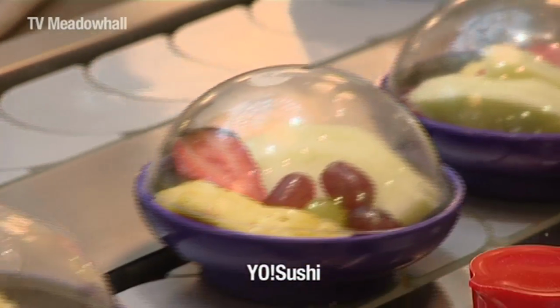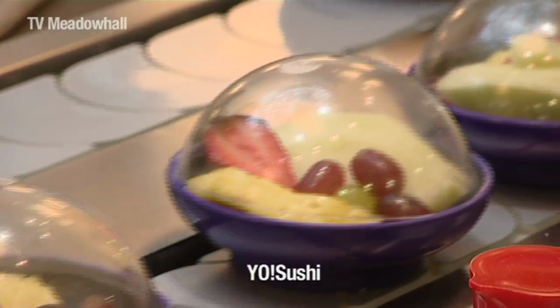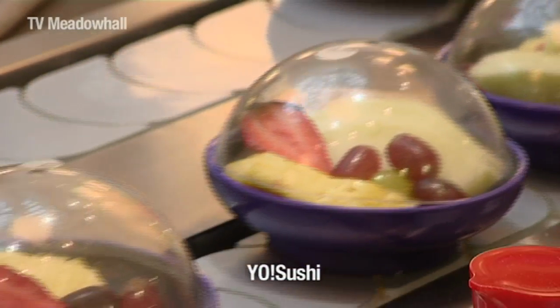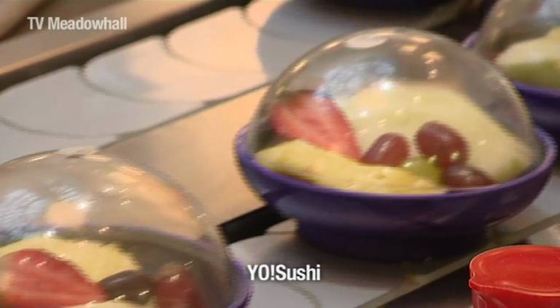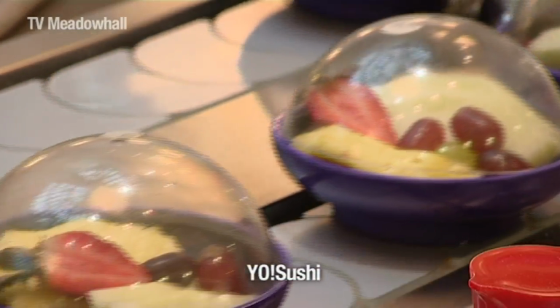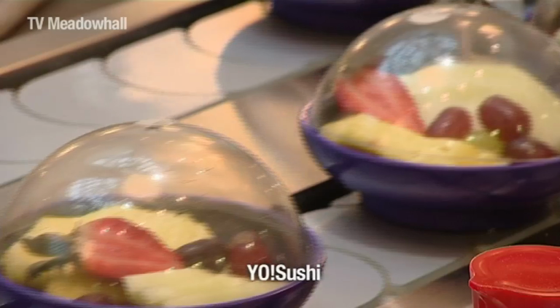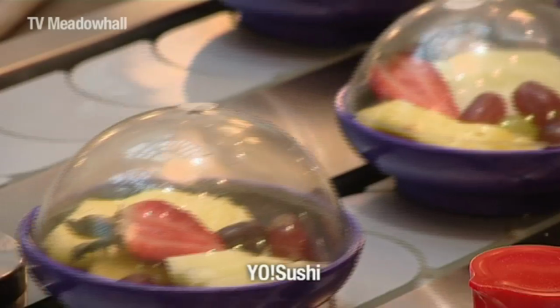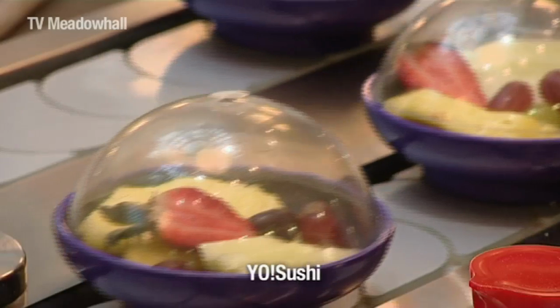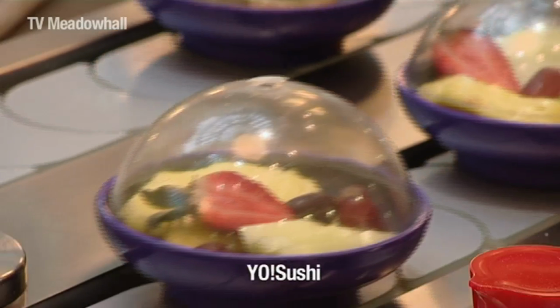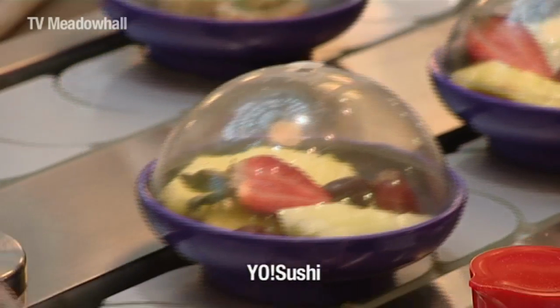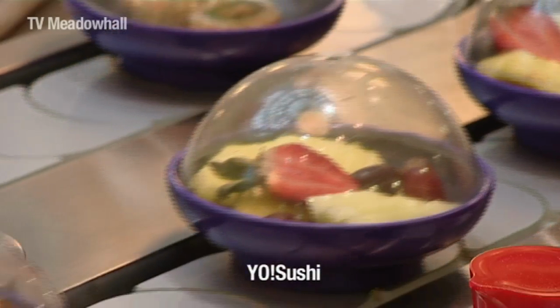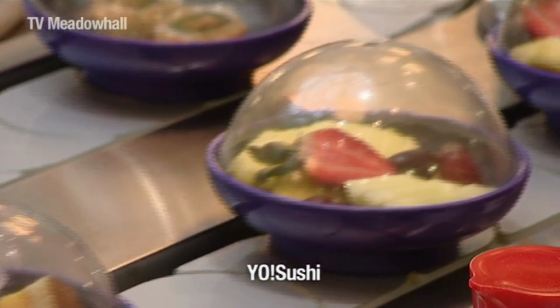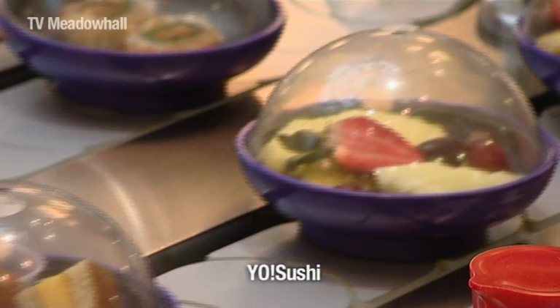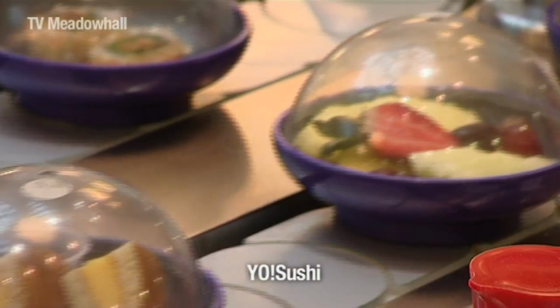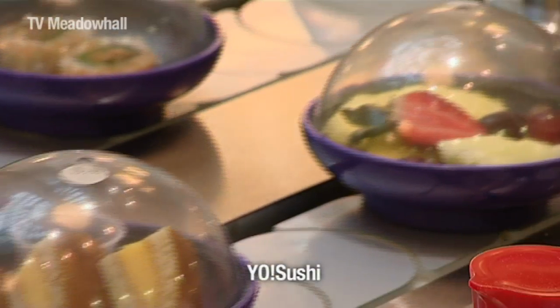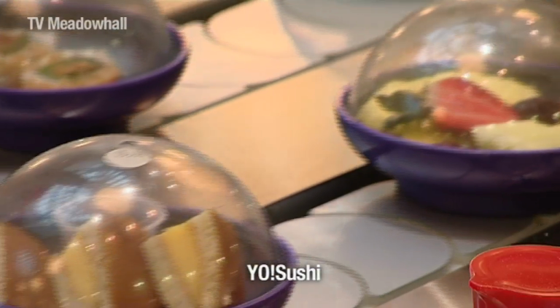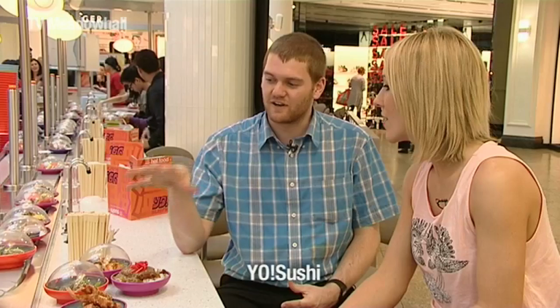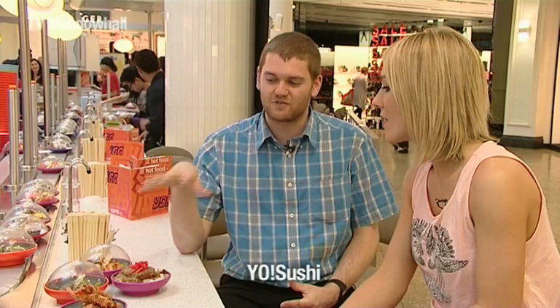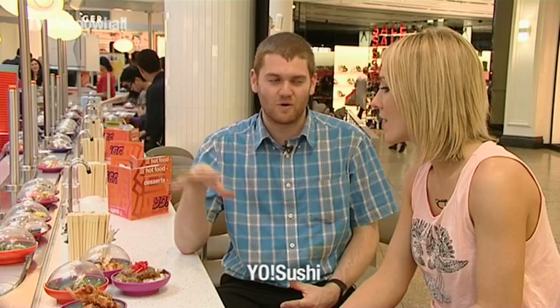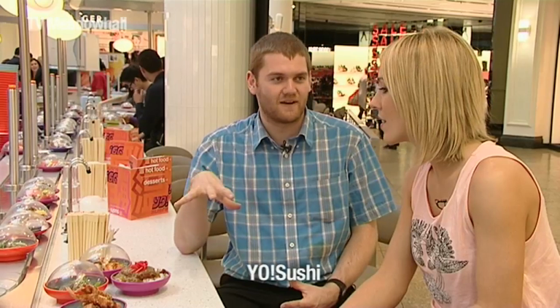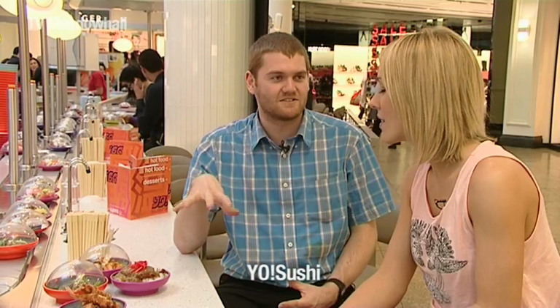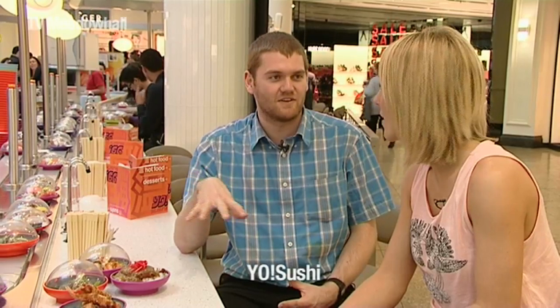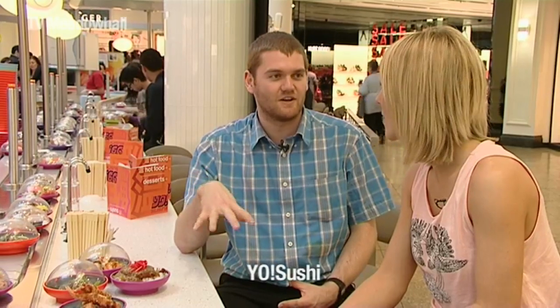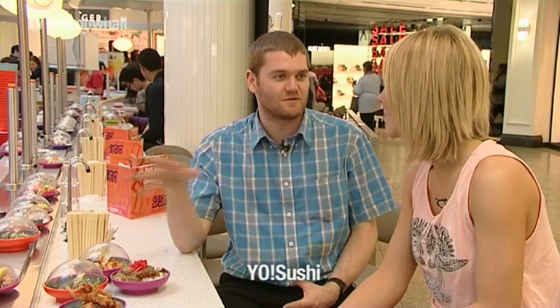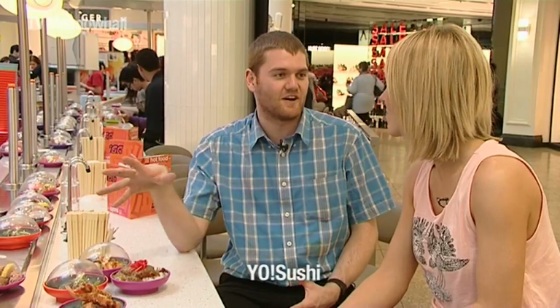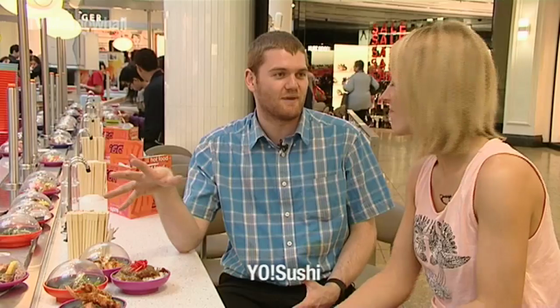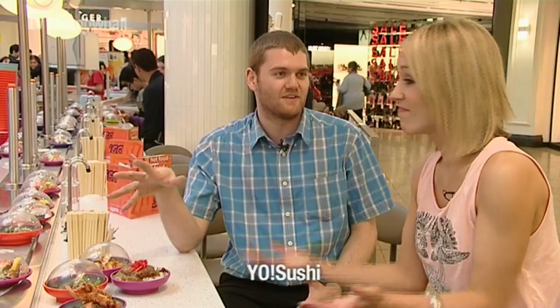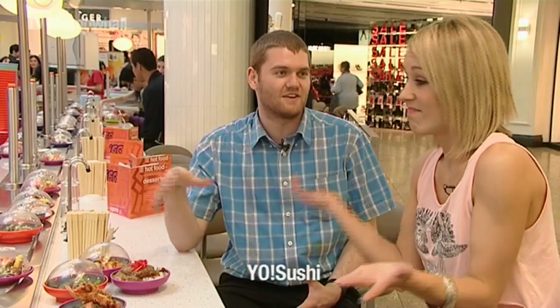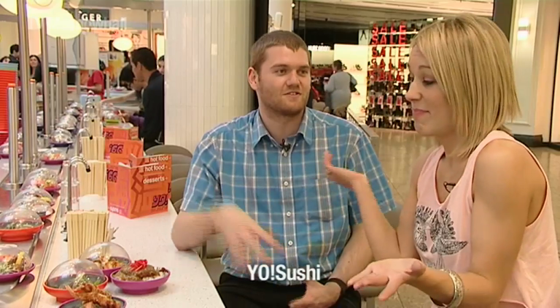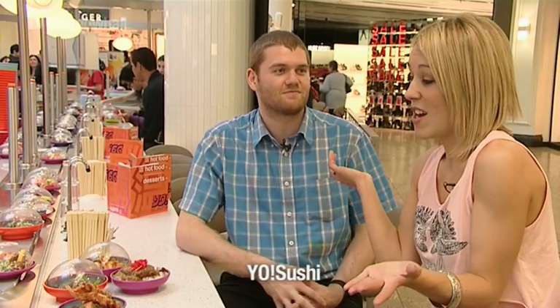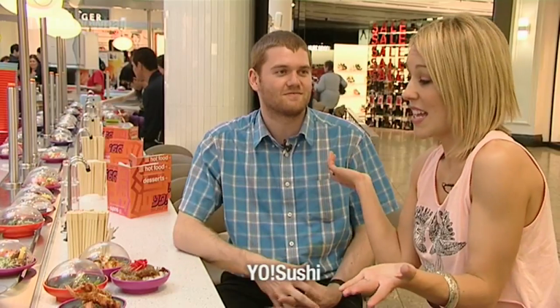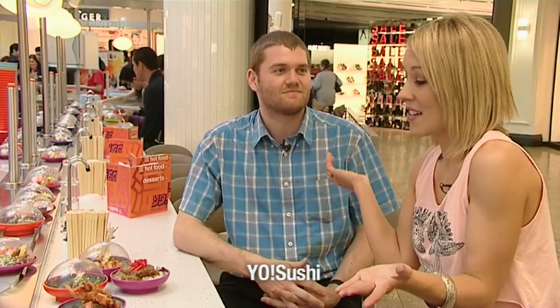And price is really reasonable as well. Very reasonable, yeah. Prices range from £1.70 up to £5 a dish. Bargain!